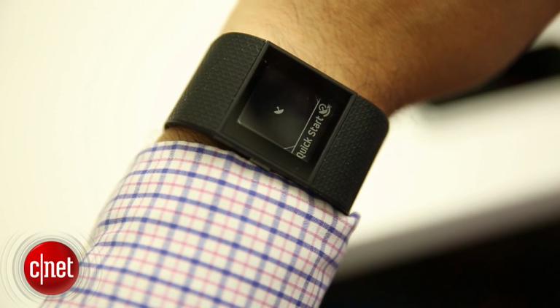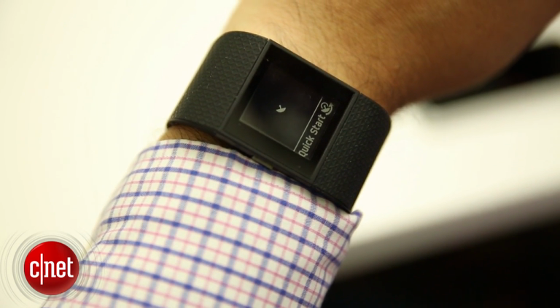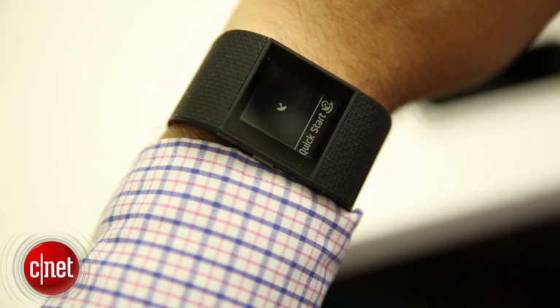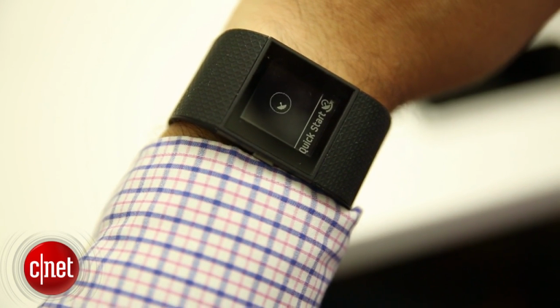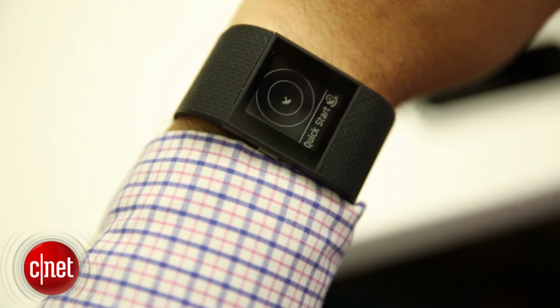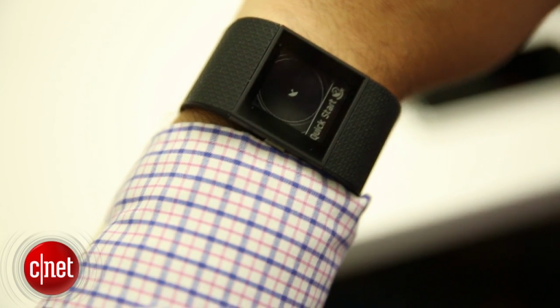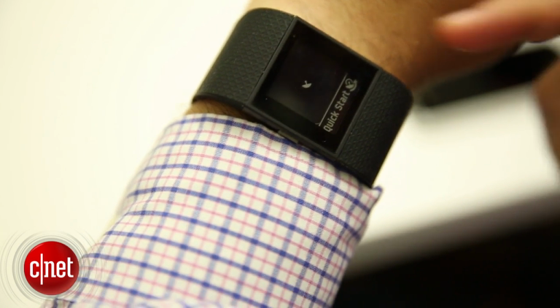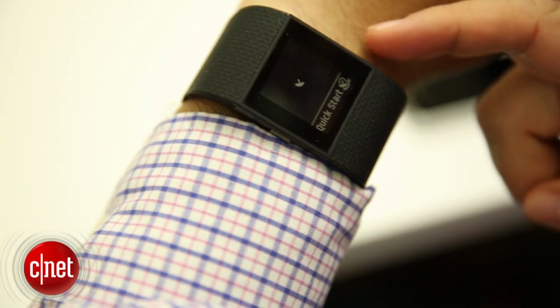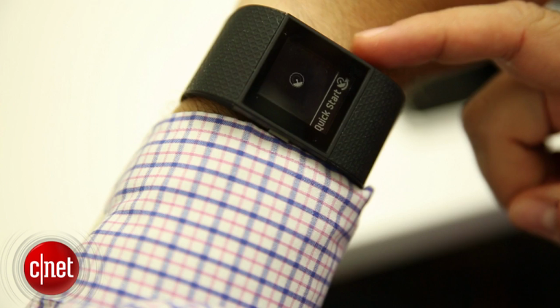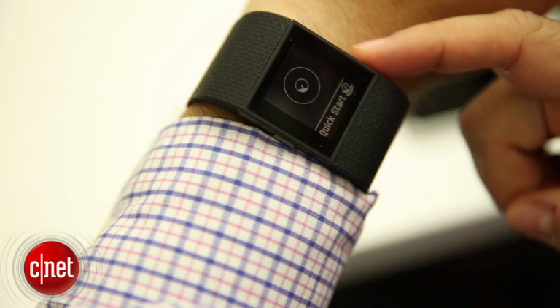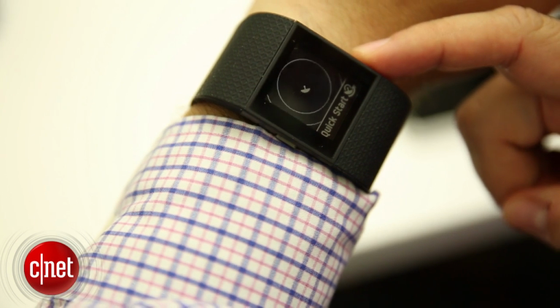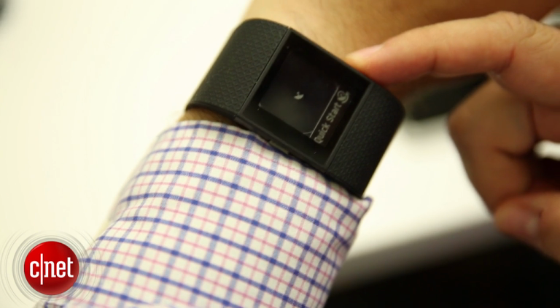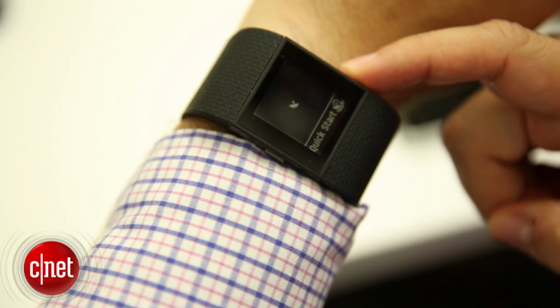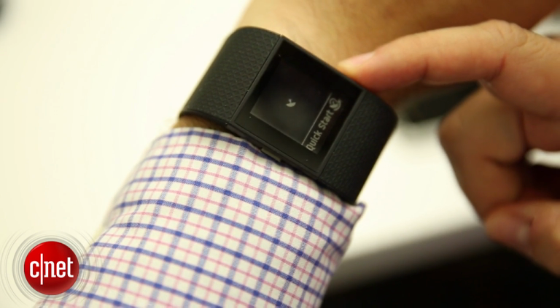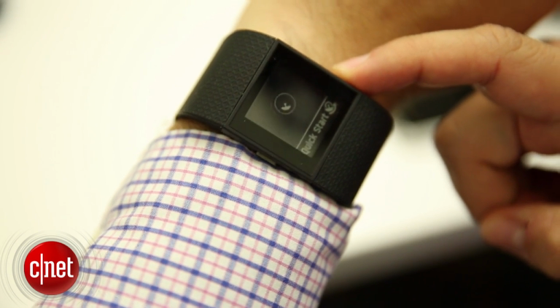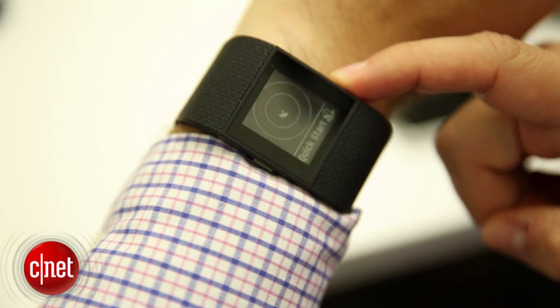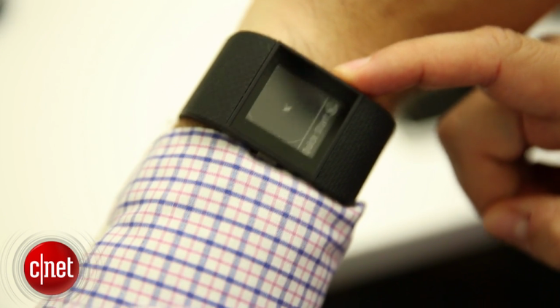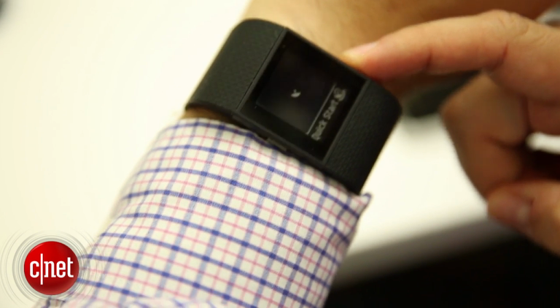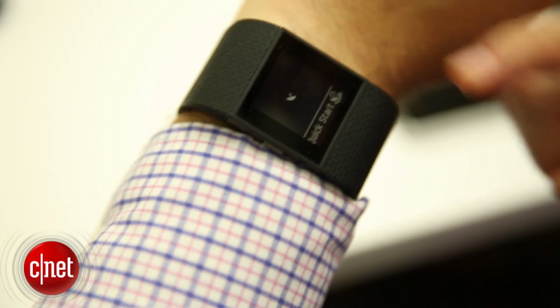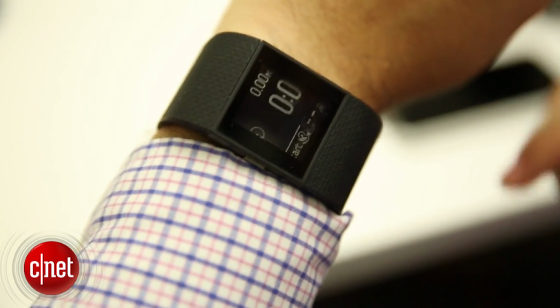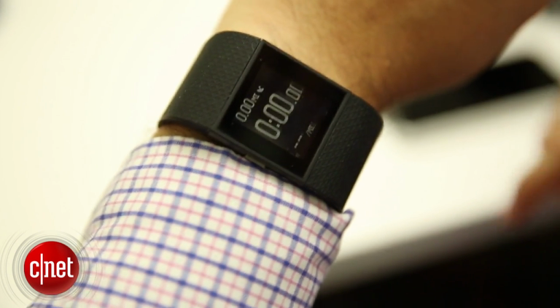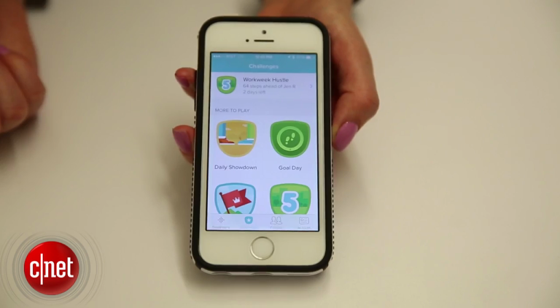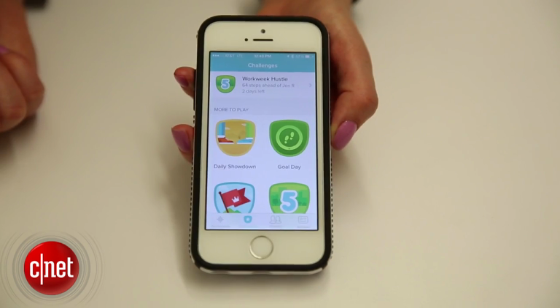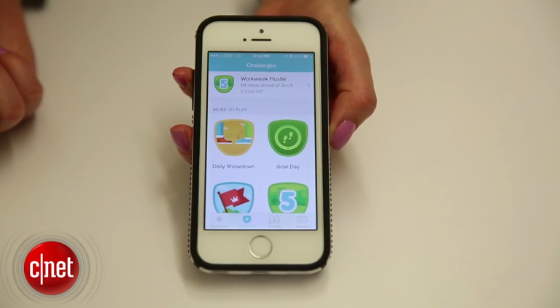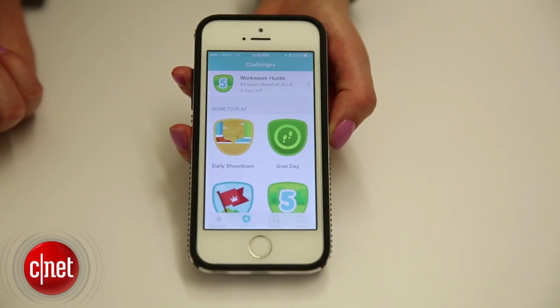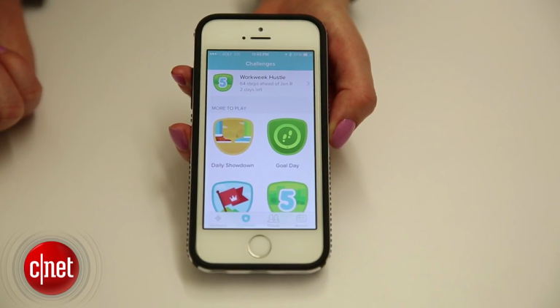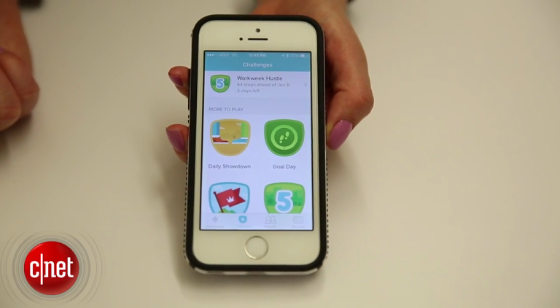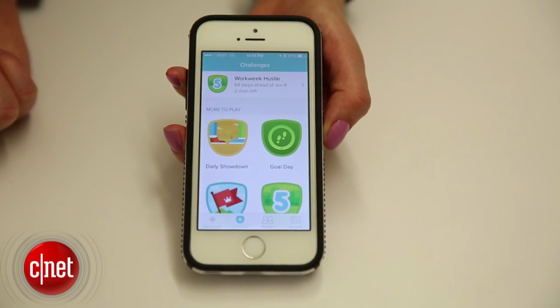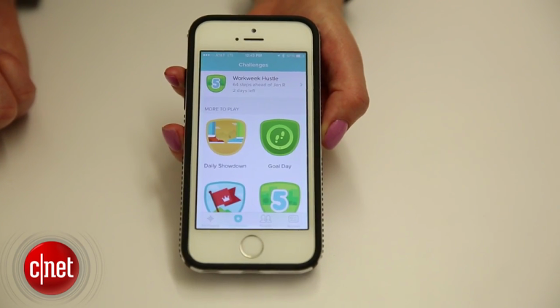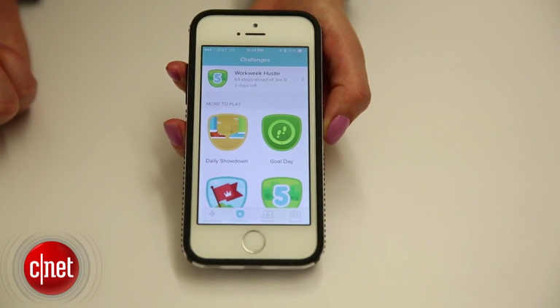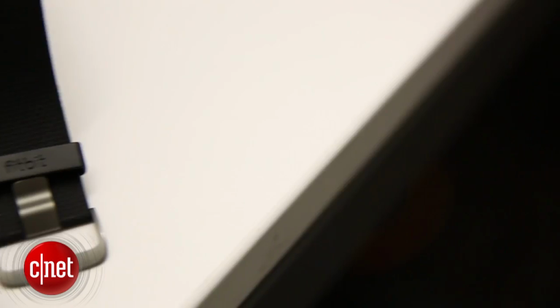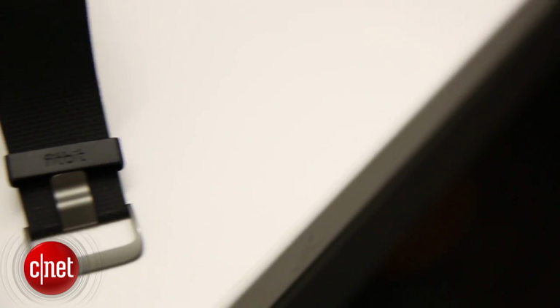Fitbit's app has also been completely redesigned to incorporate this heart rate measurement technology in addition to step counting.